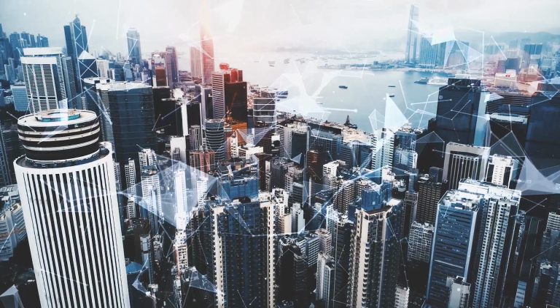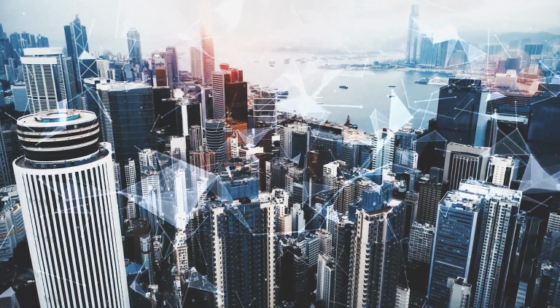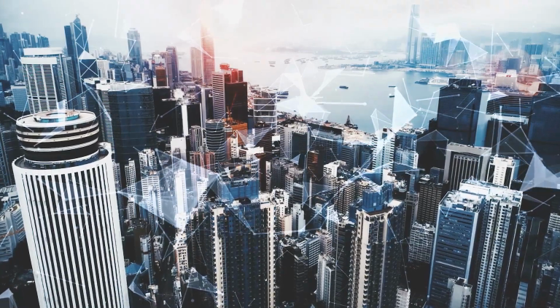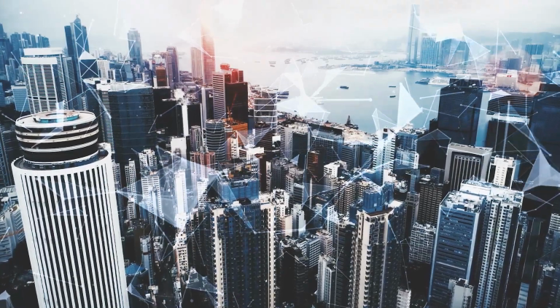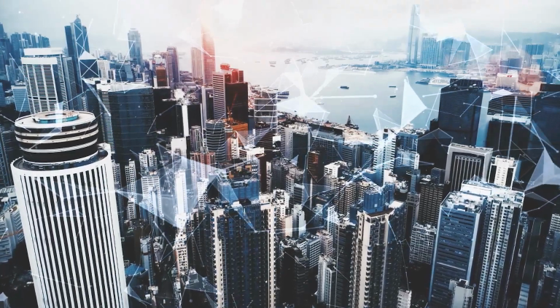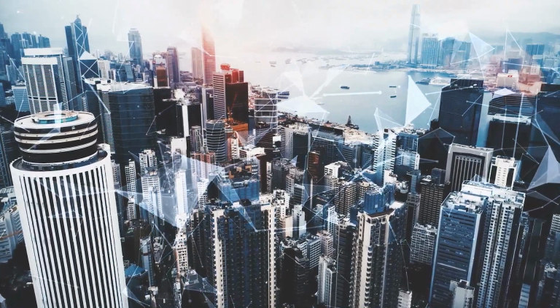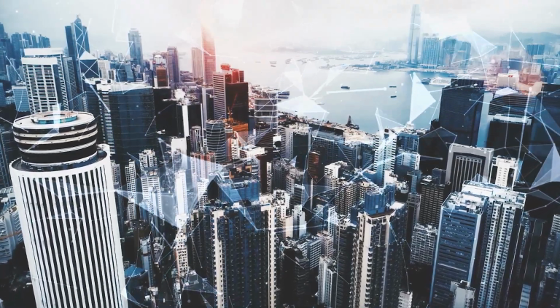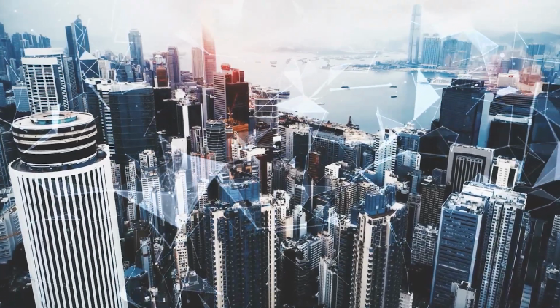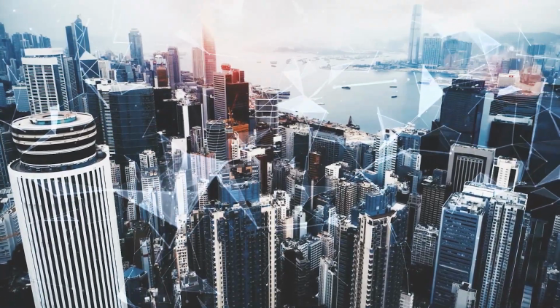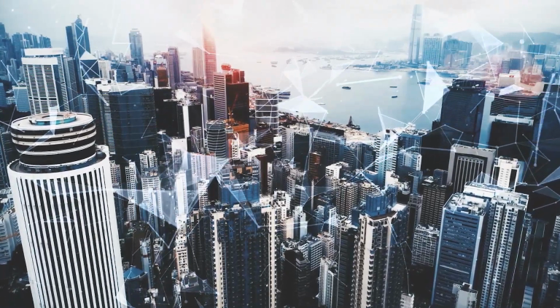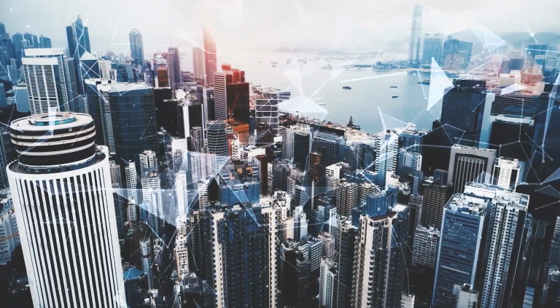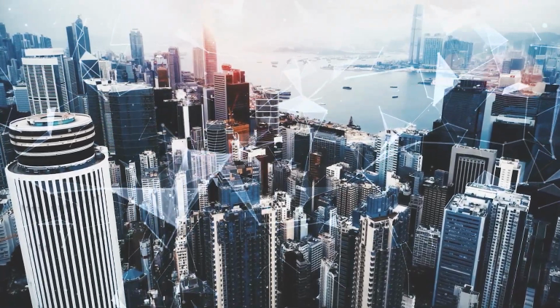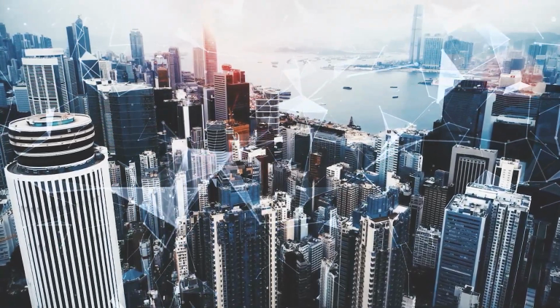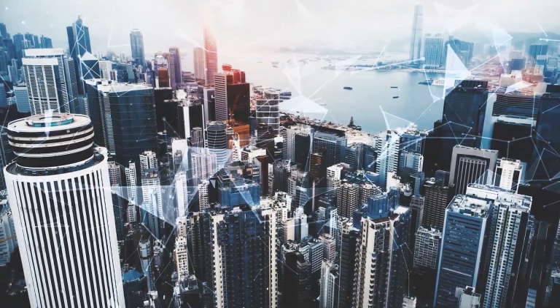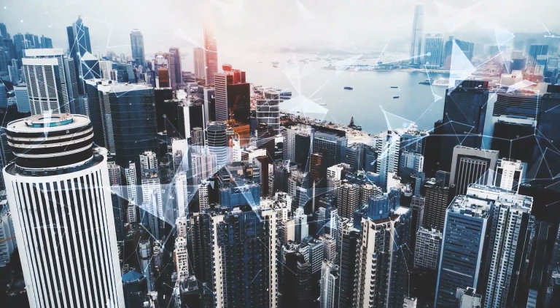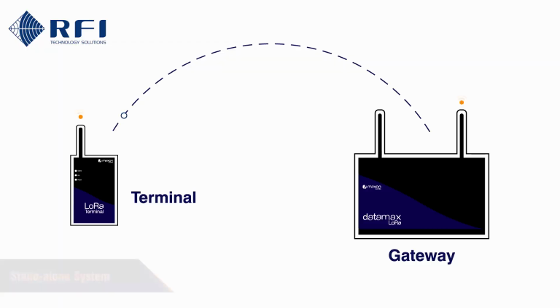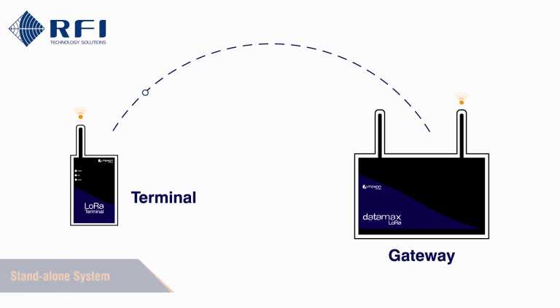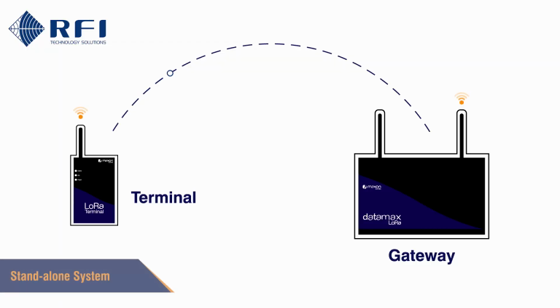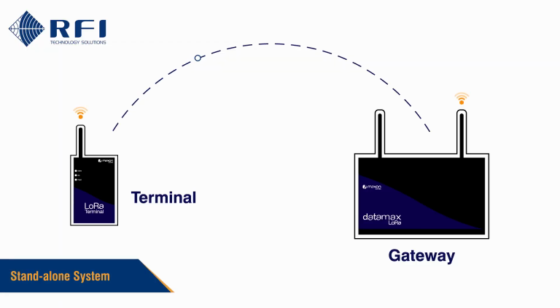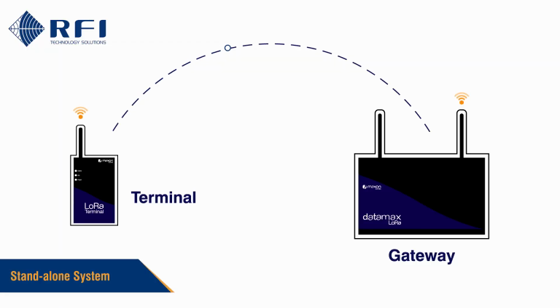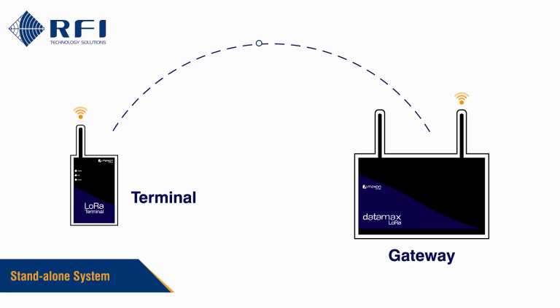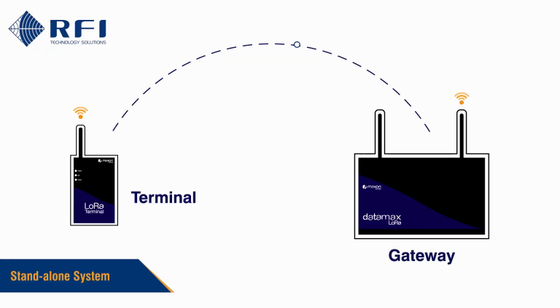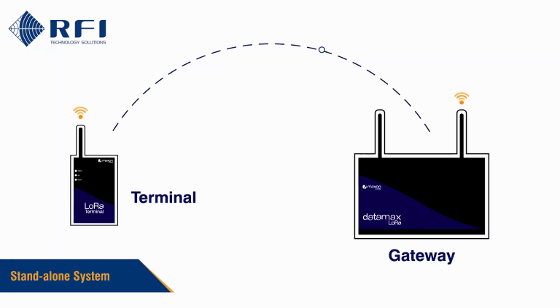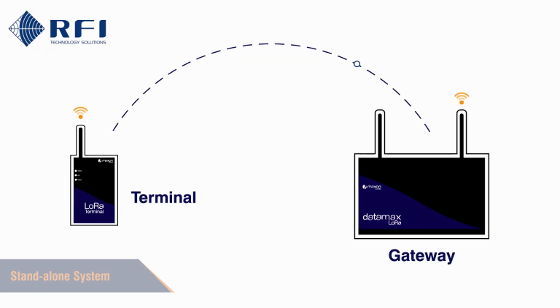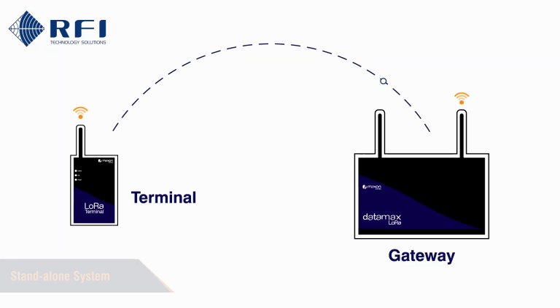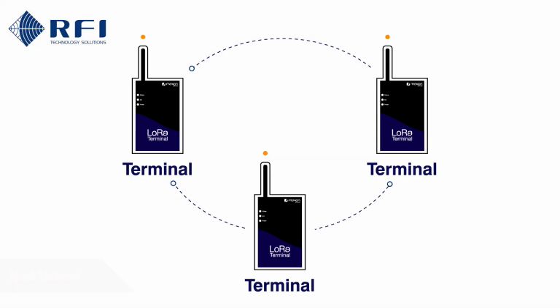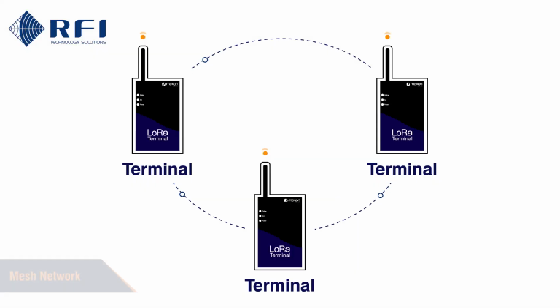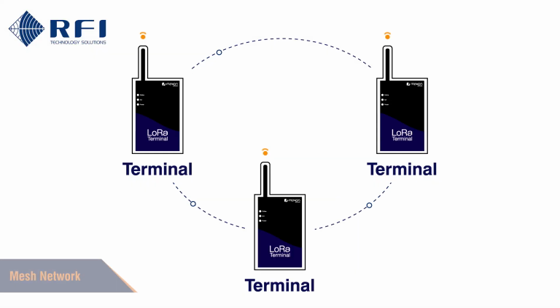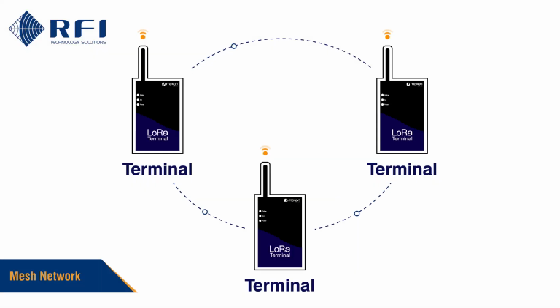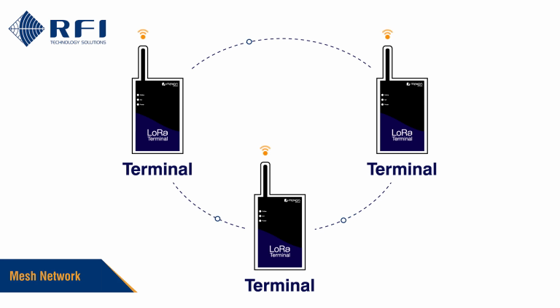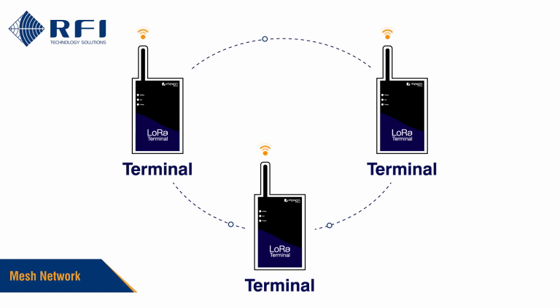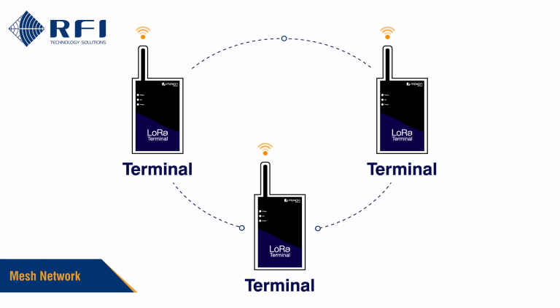LoRa allows you to readily expand your network as it supports single or mesh configurations.